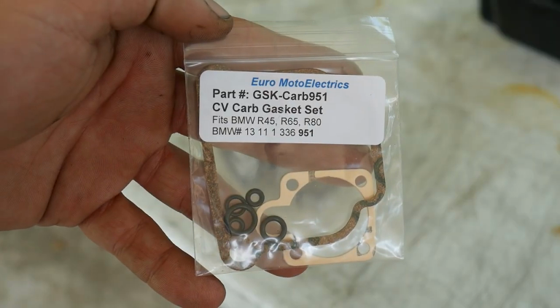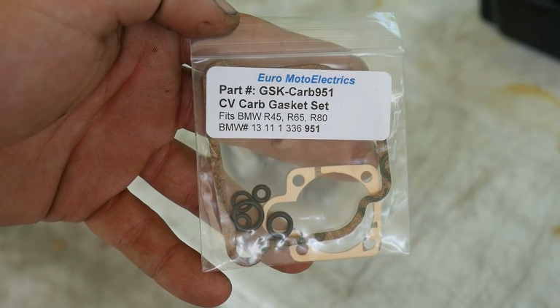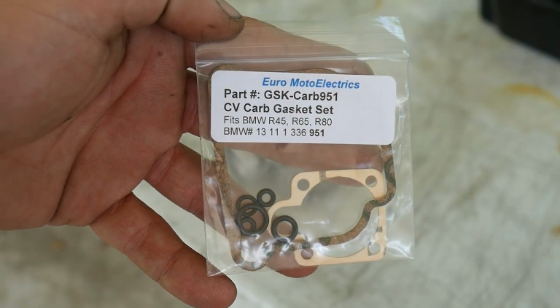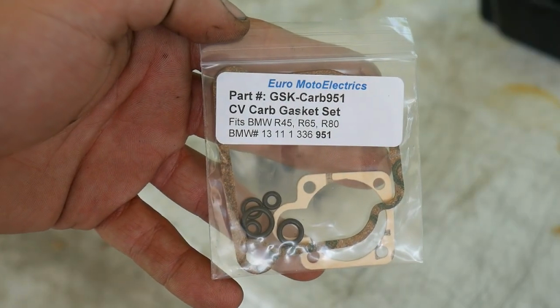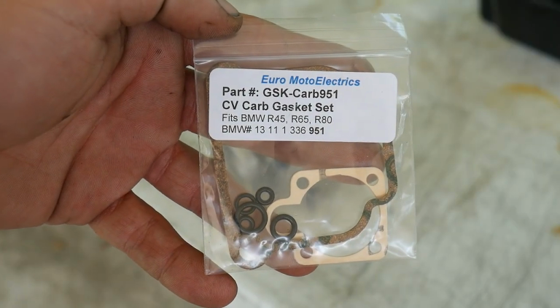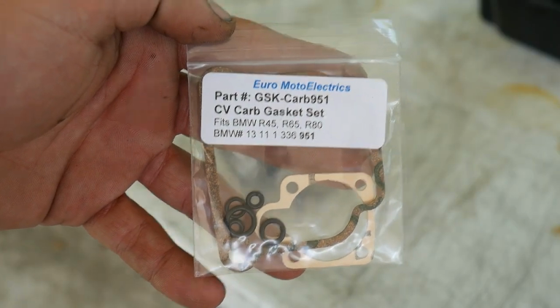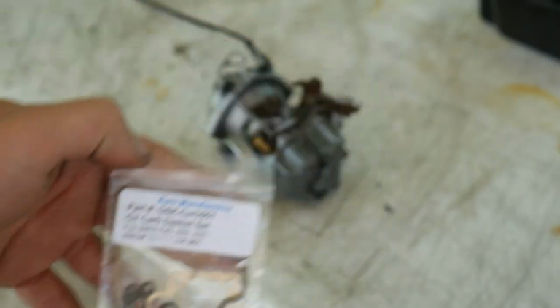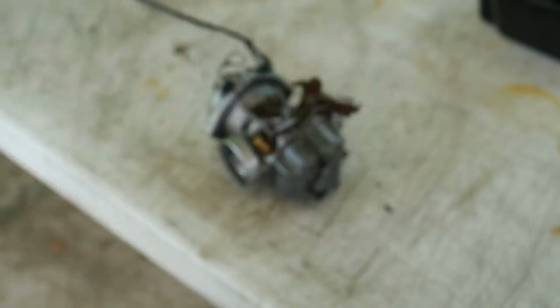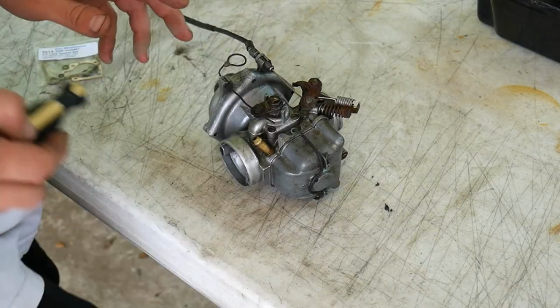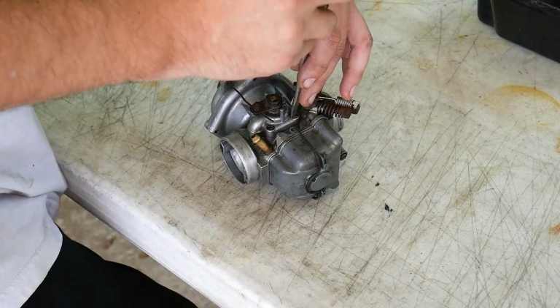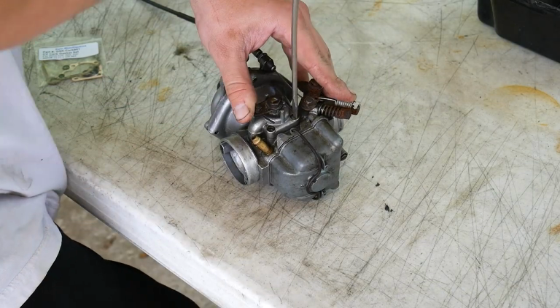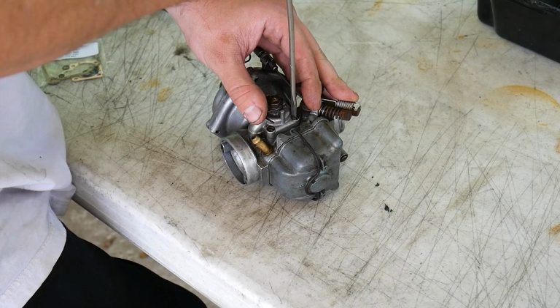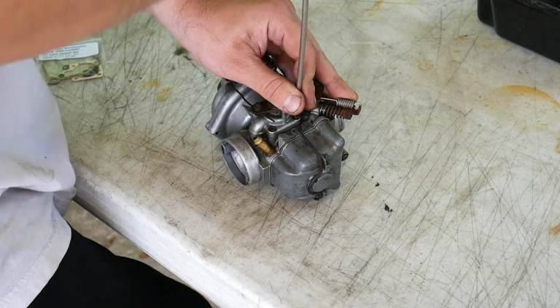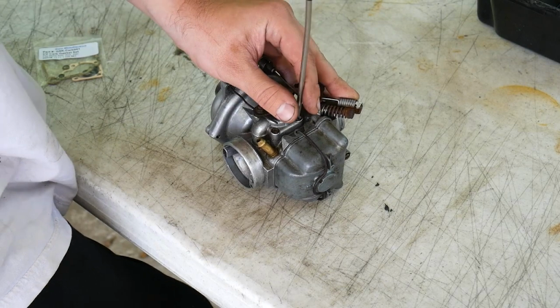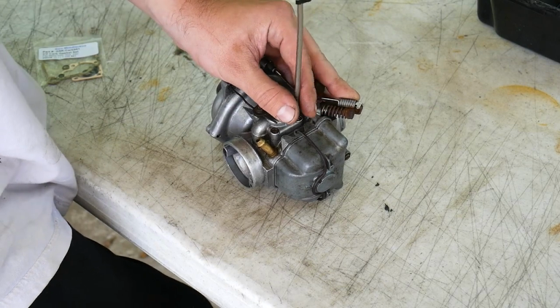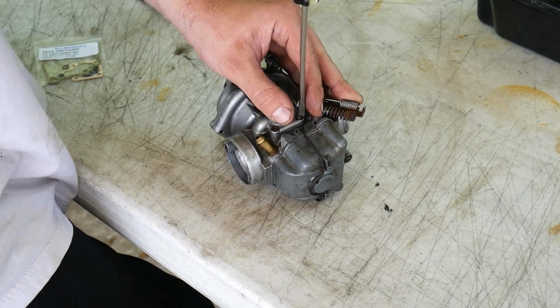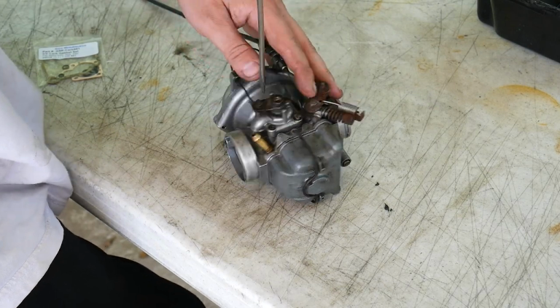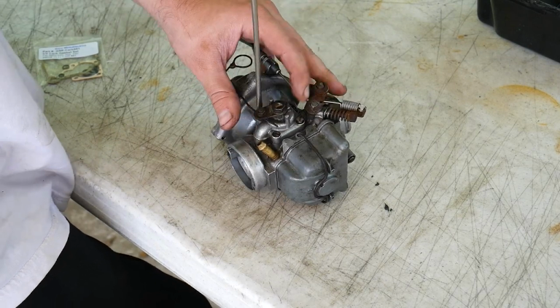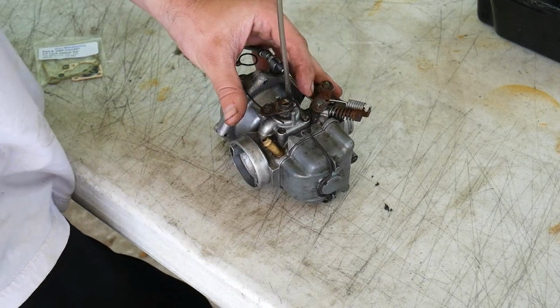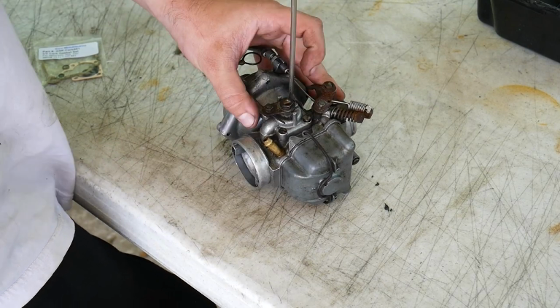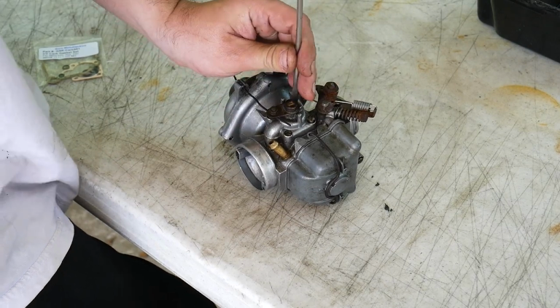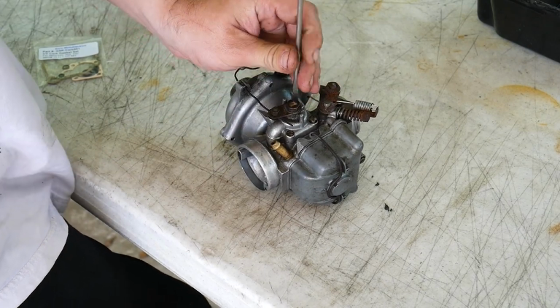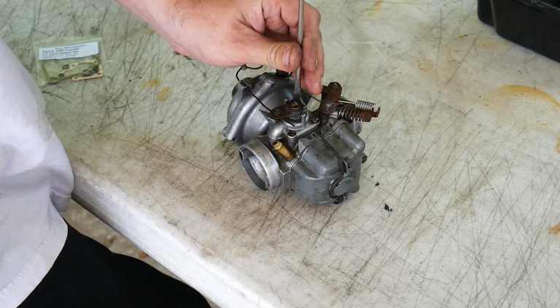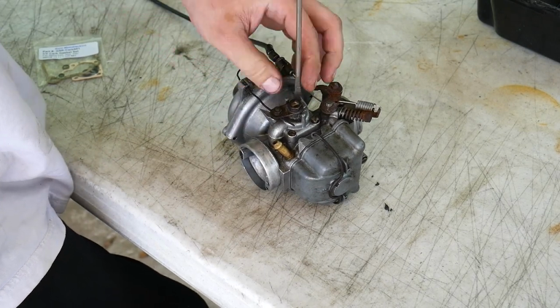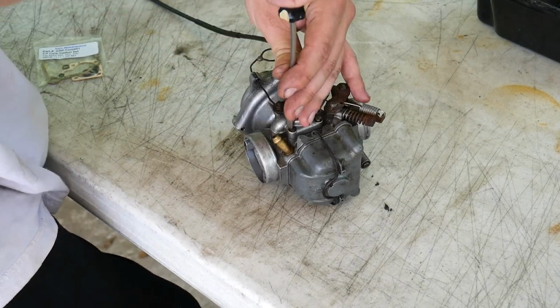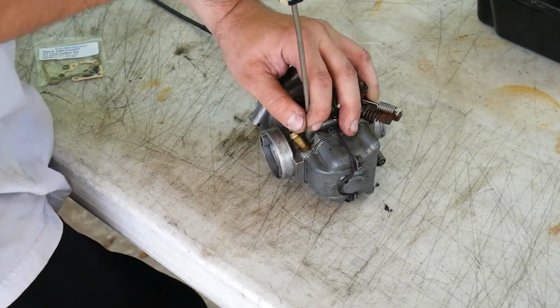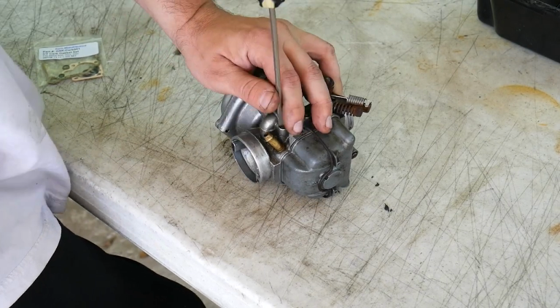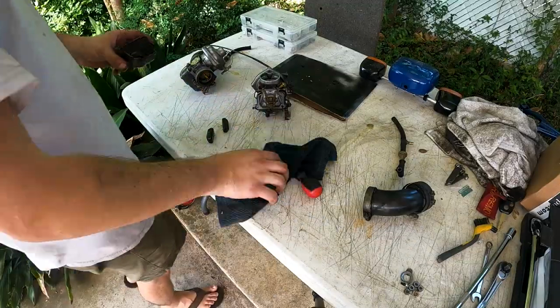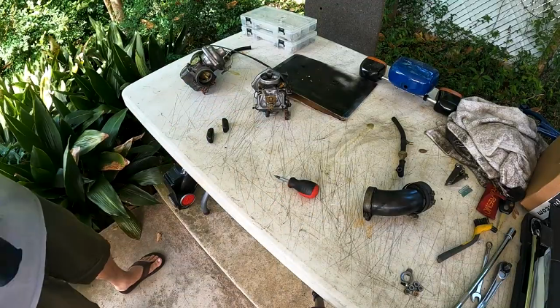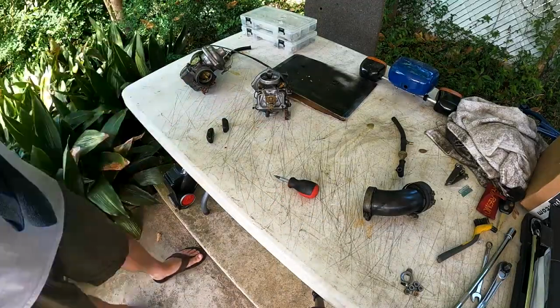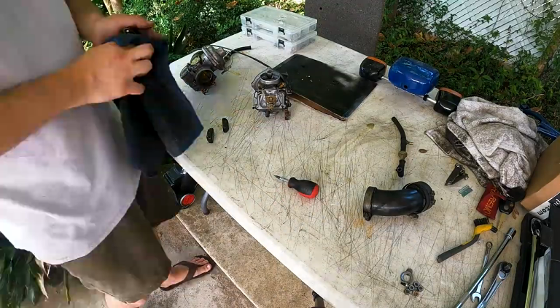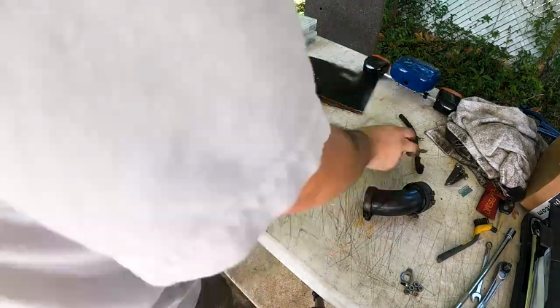With that discovered, I set my gaps which were still technically in spec, and continued on cleaning the carbs, knowing that soon I'll be pulling that head back off and sending it out to get fixed.